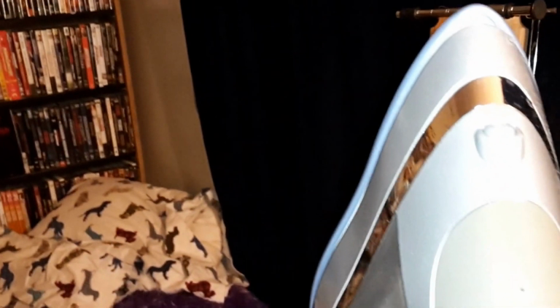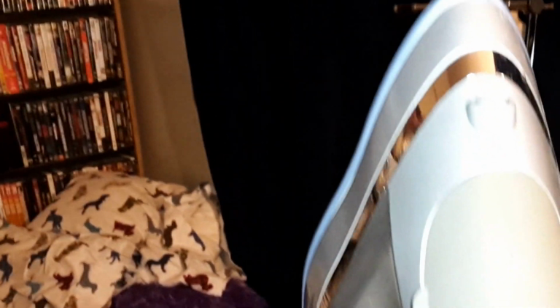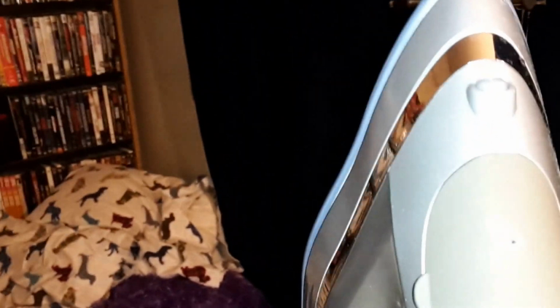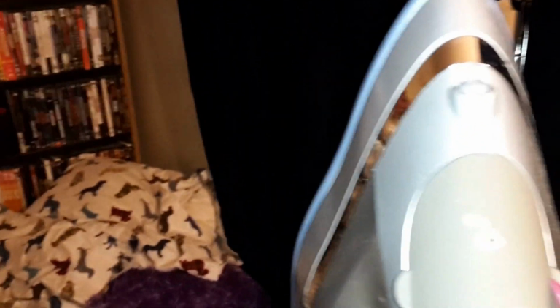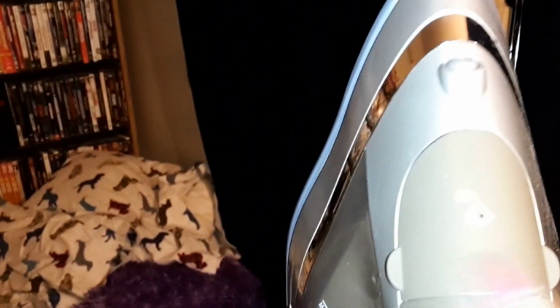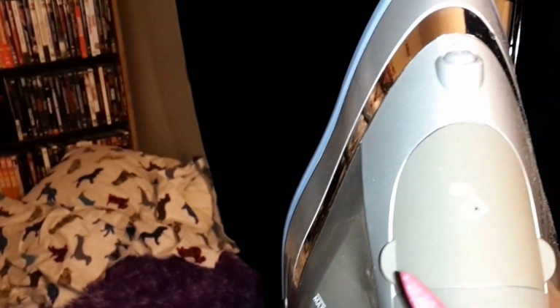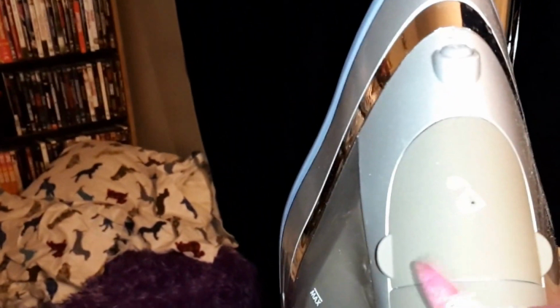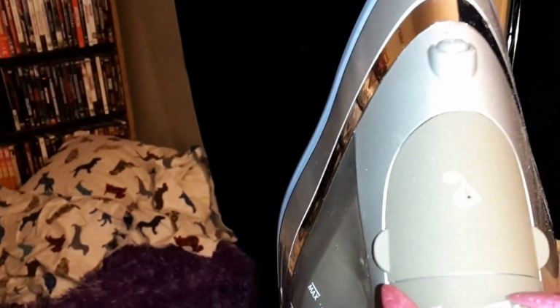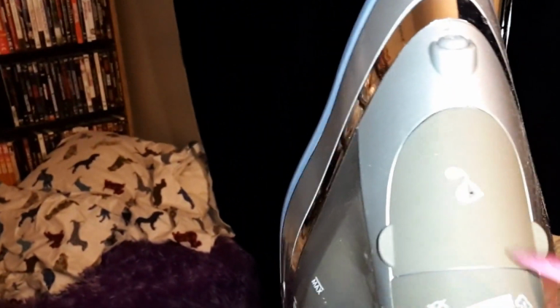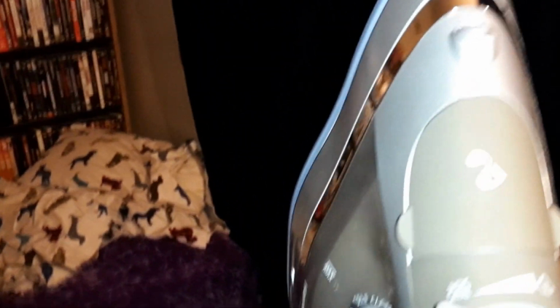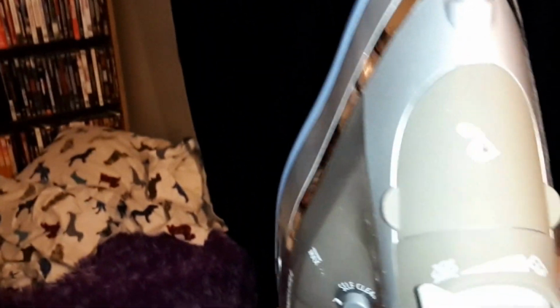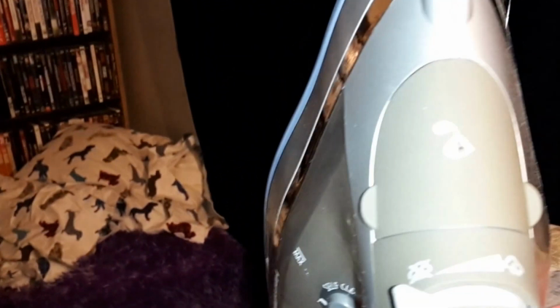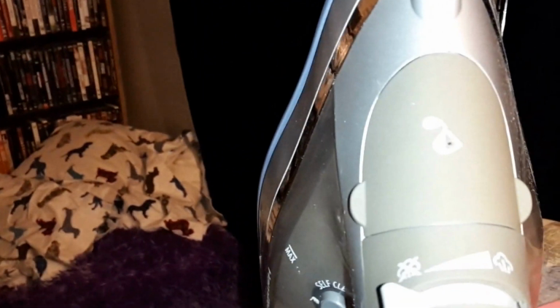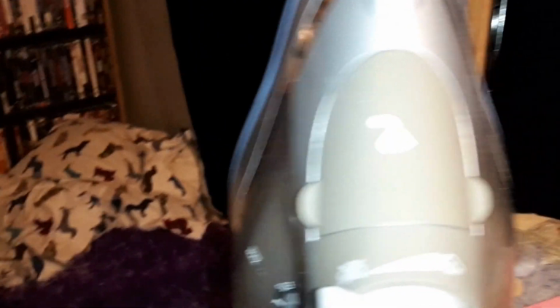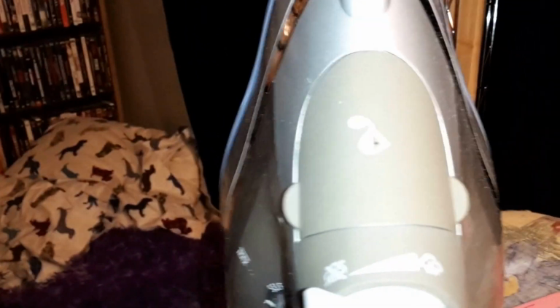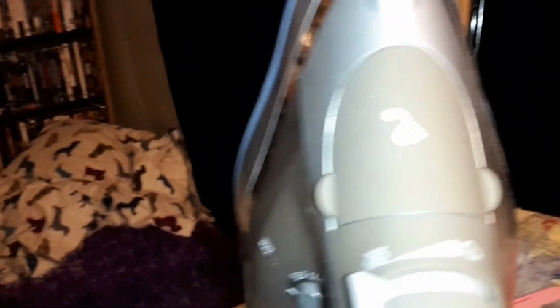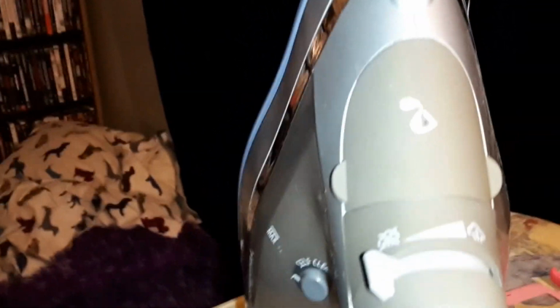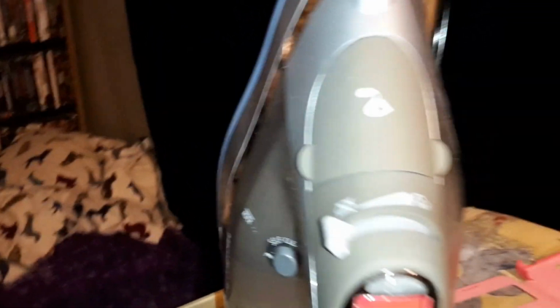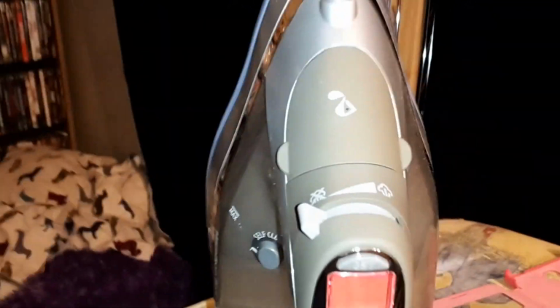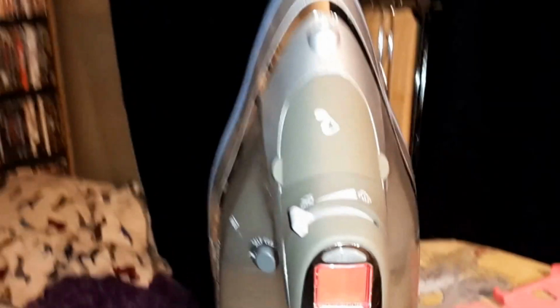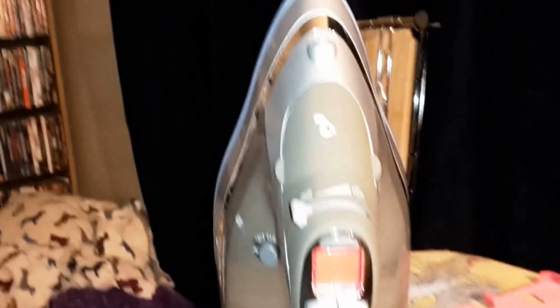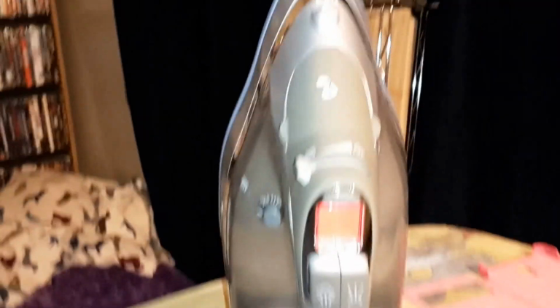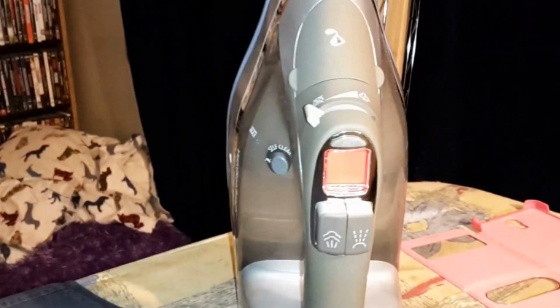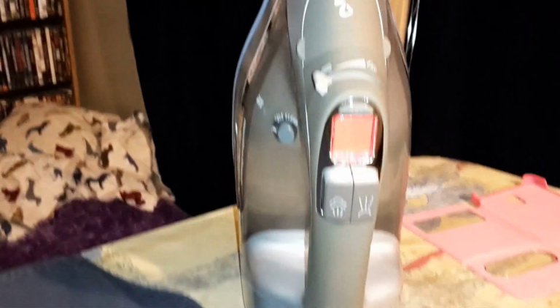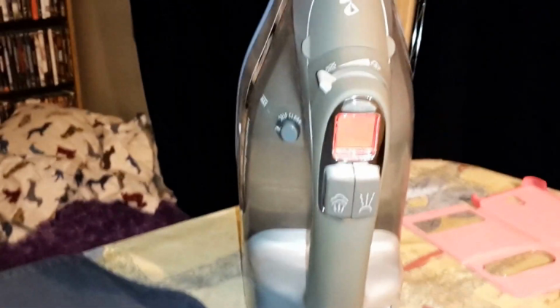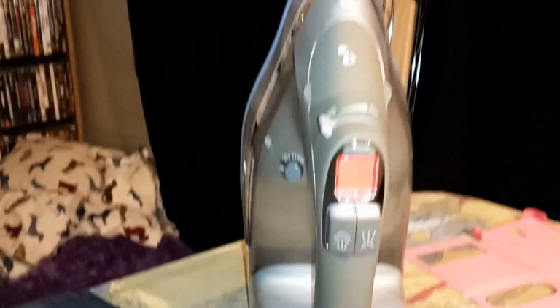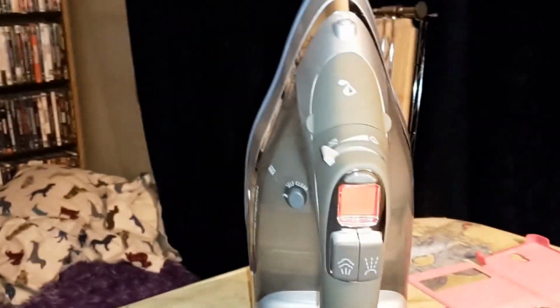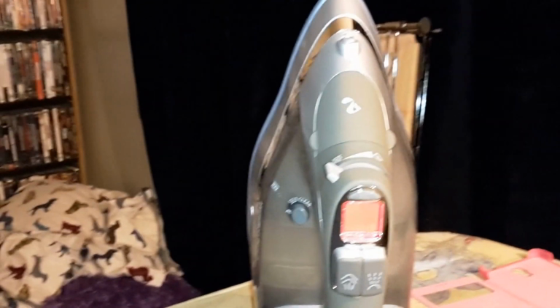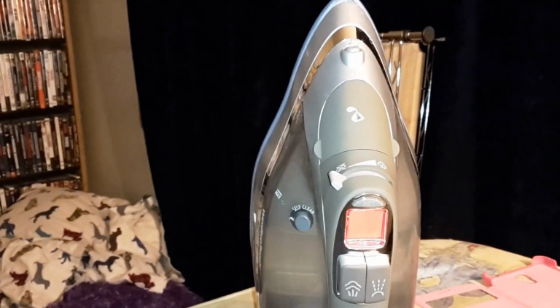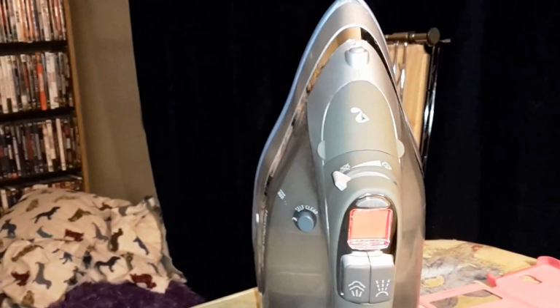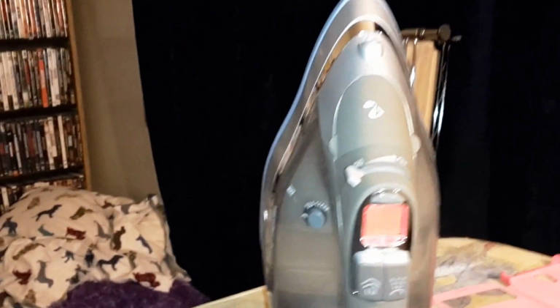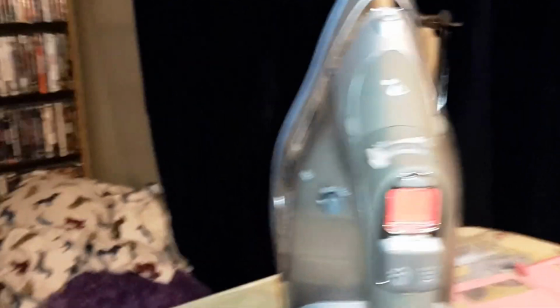My dog just got scared. She ran down the steps. She won't come back up until I turn the iron off.